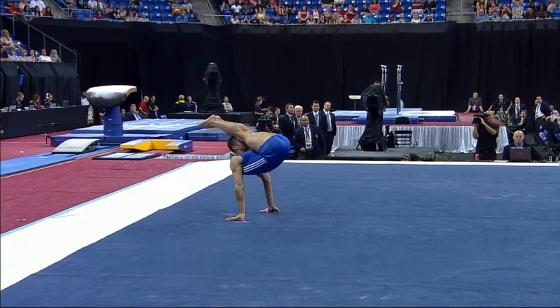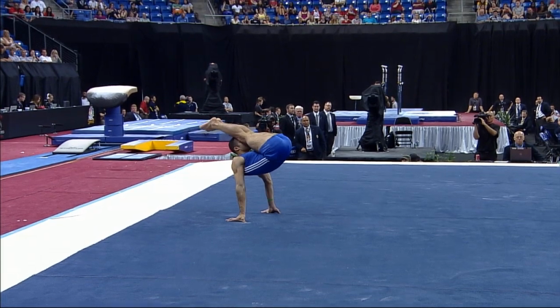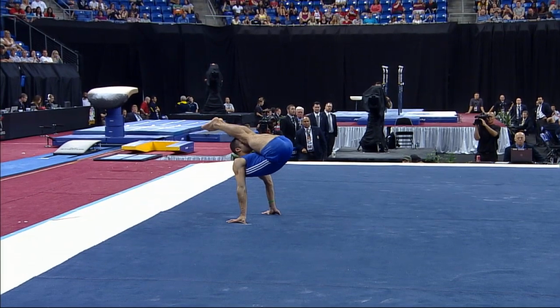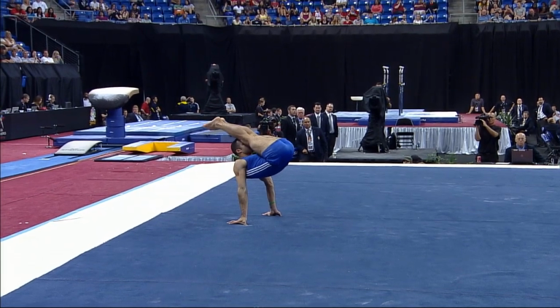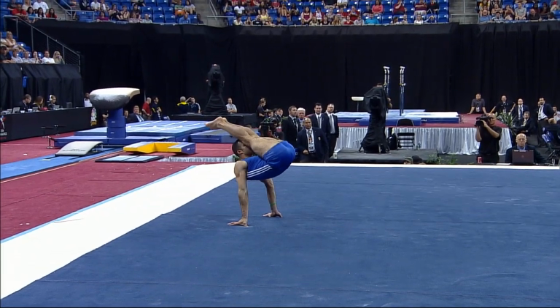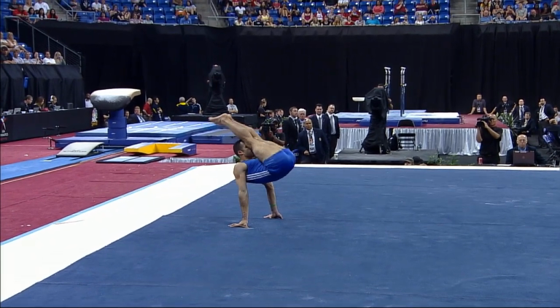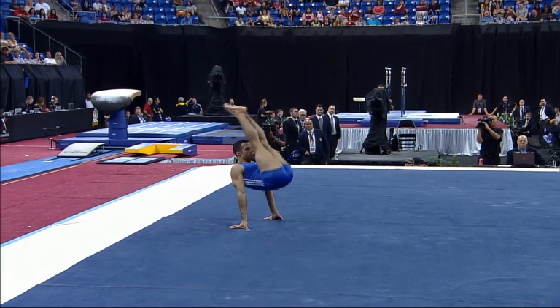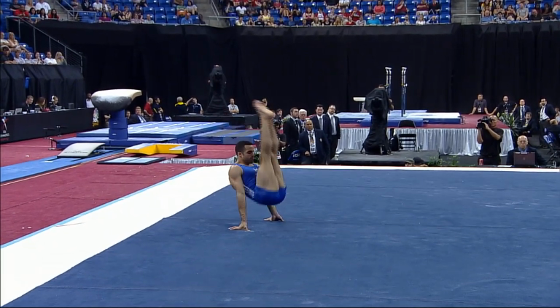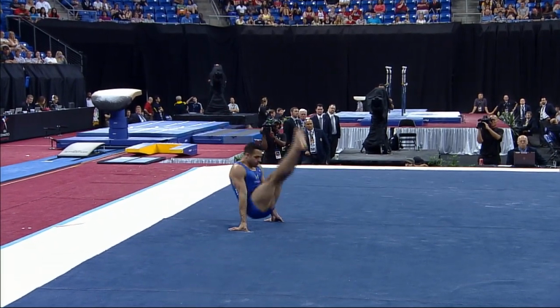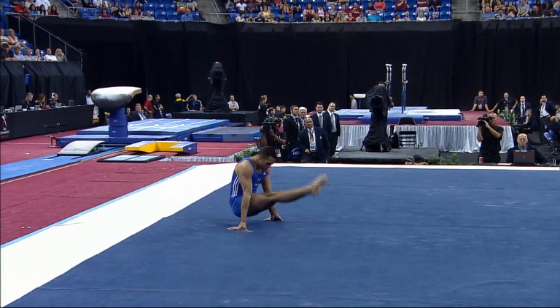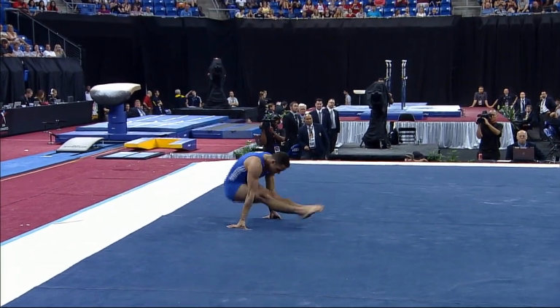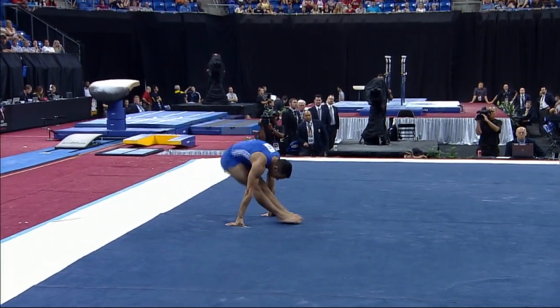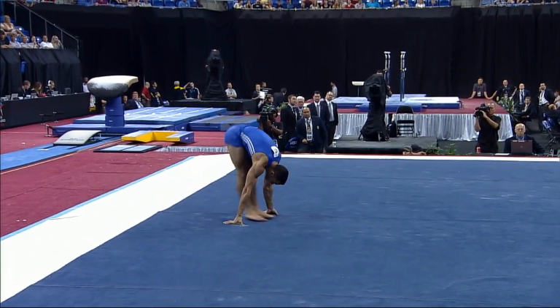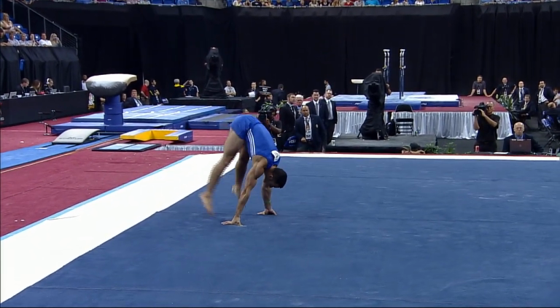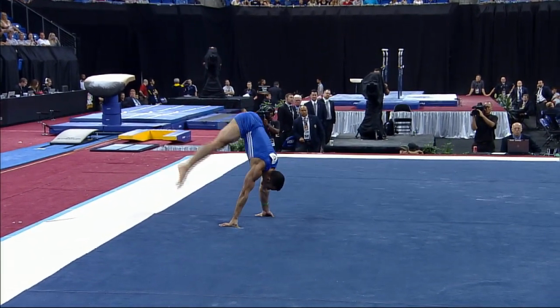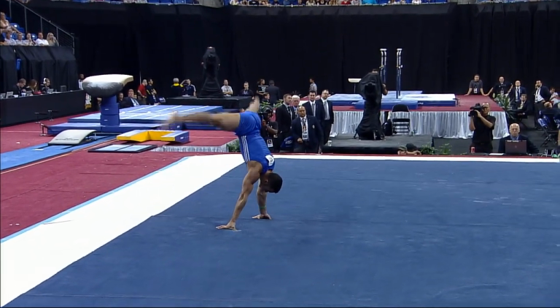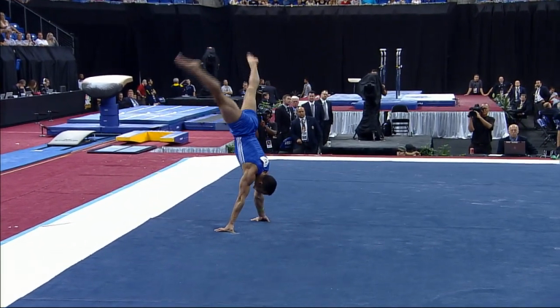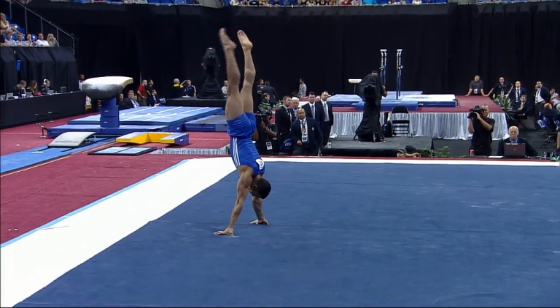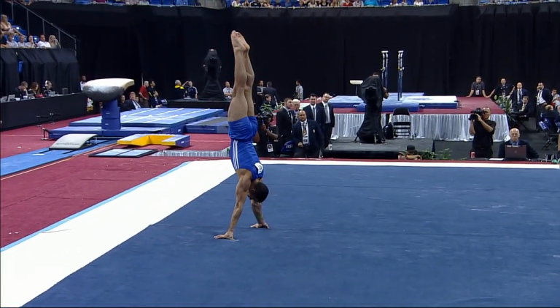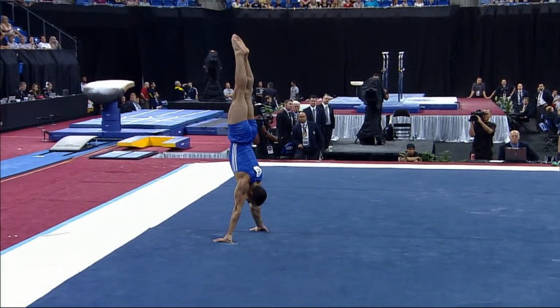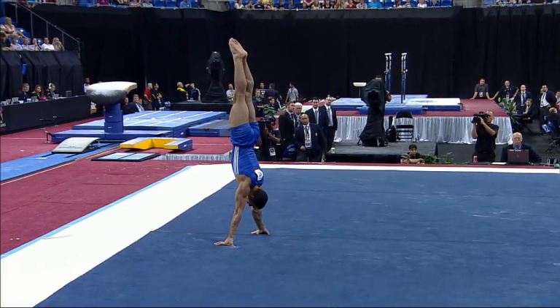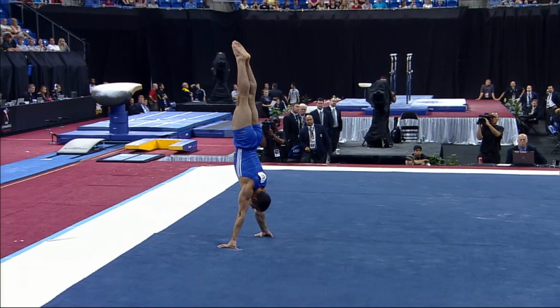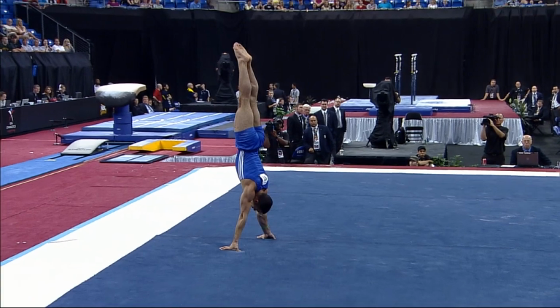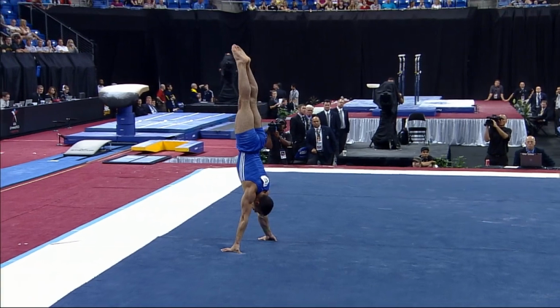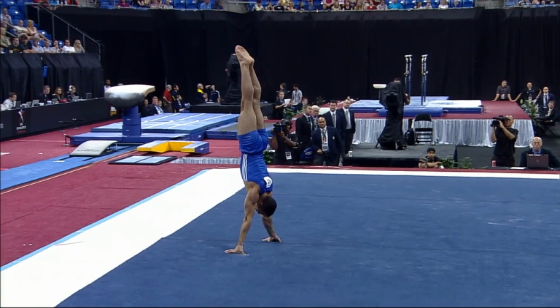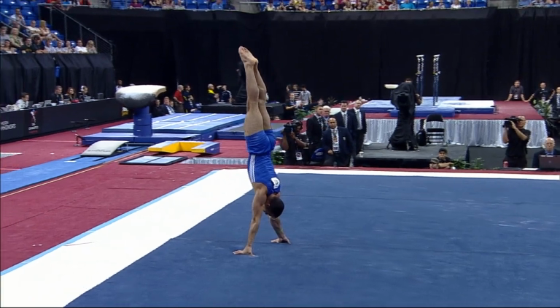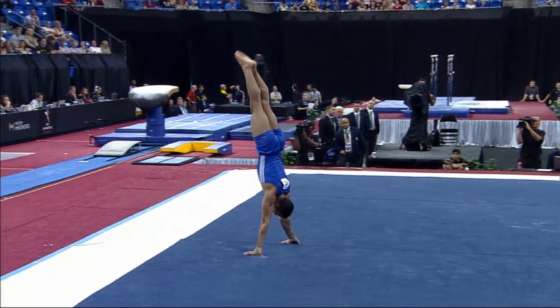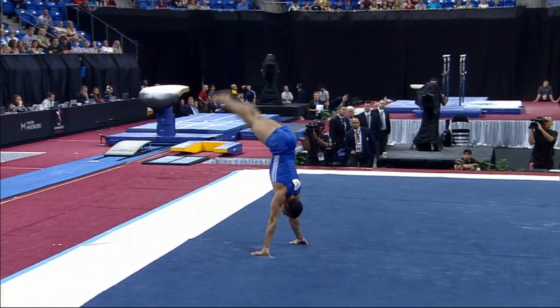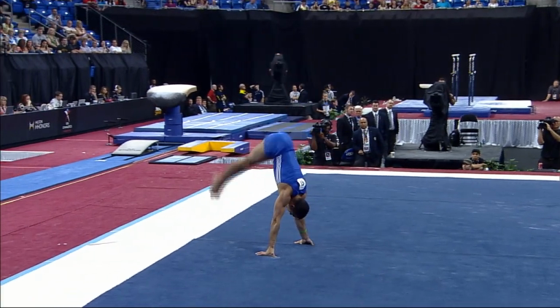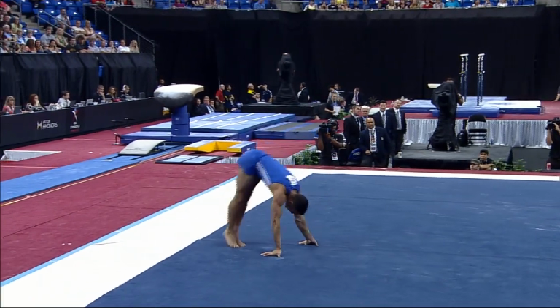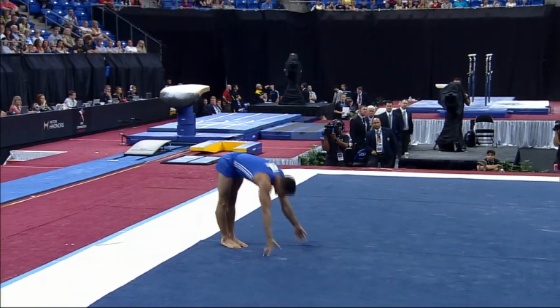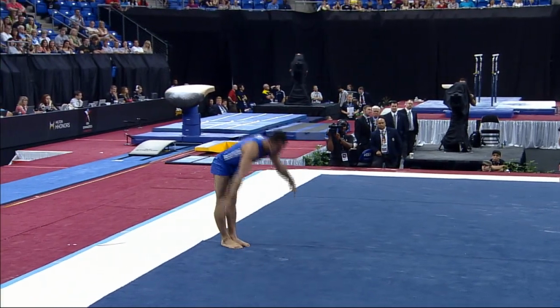Beautiful skill — it's called a mana. It combines all the elements of gymnastics: flexibility, strength, and balance.